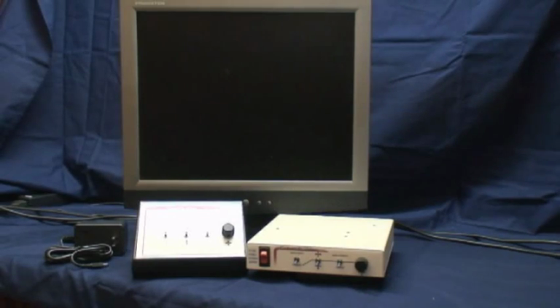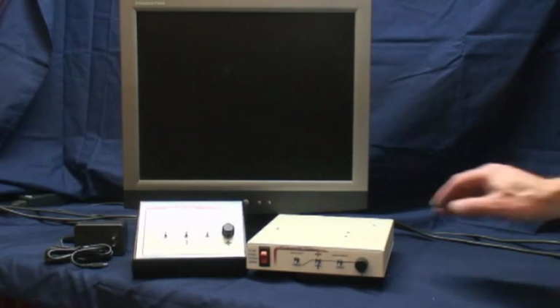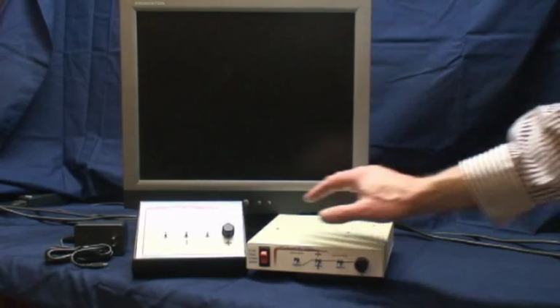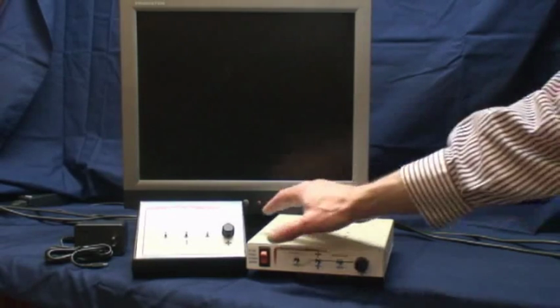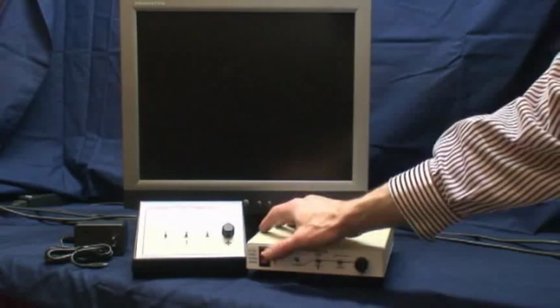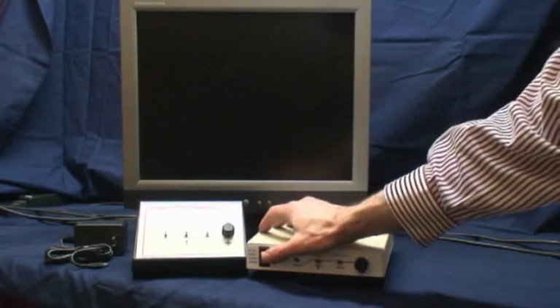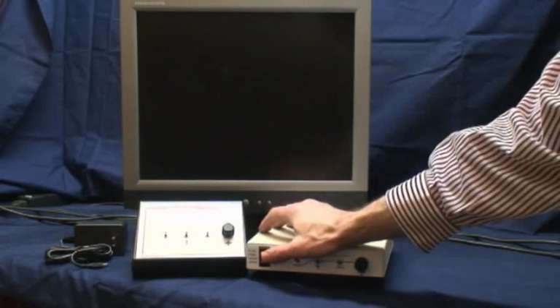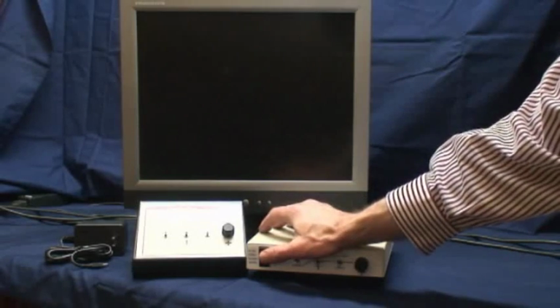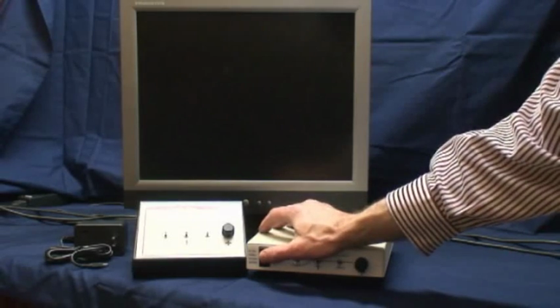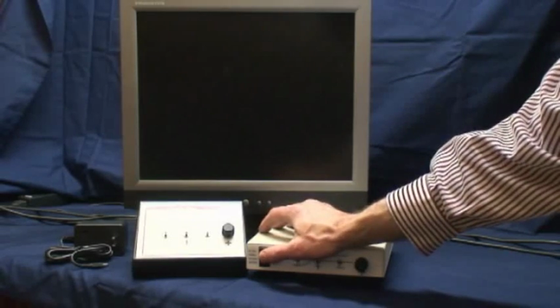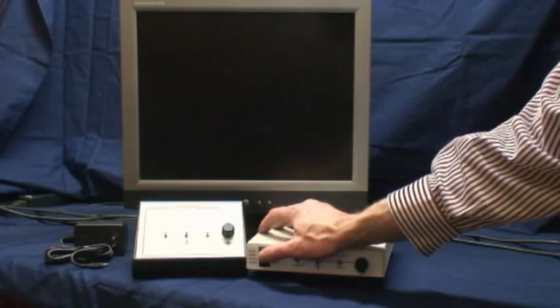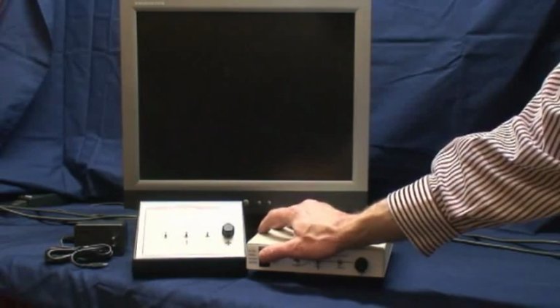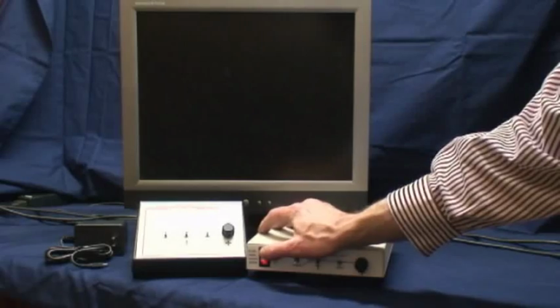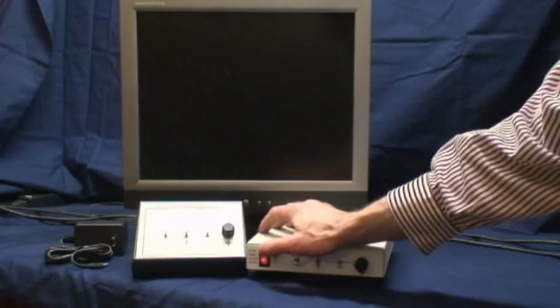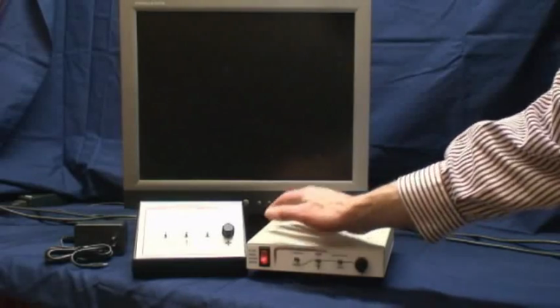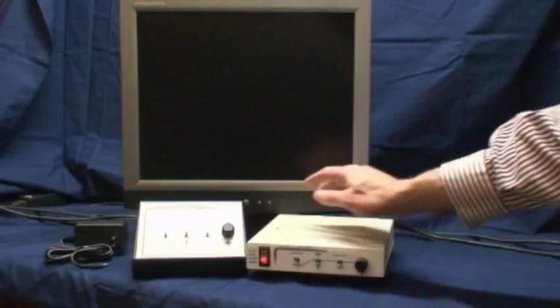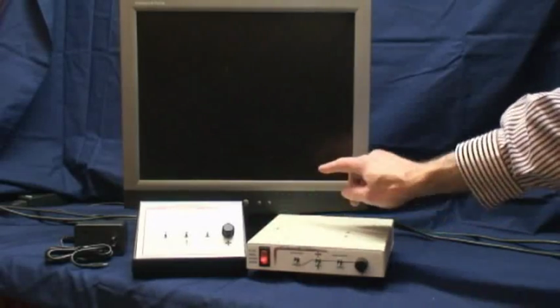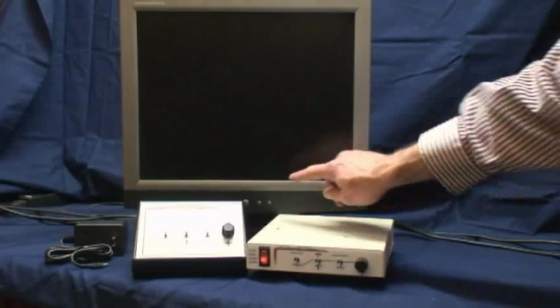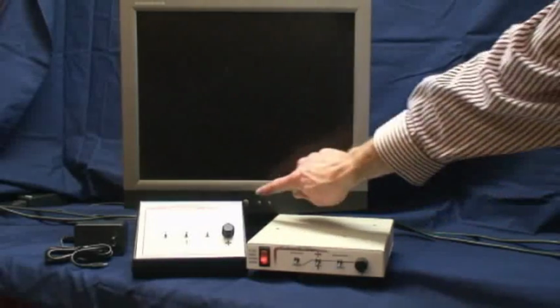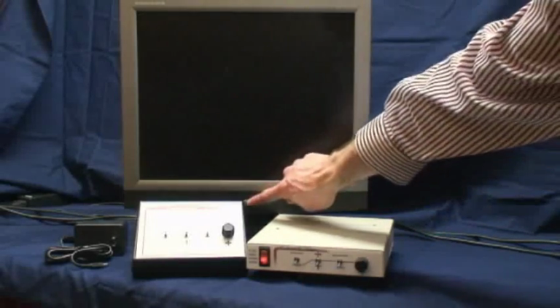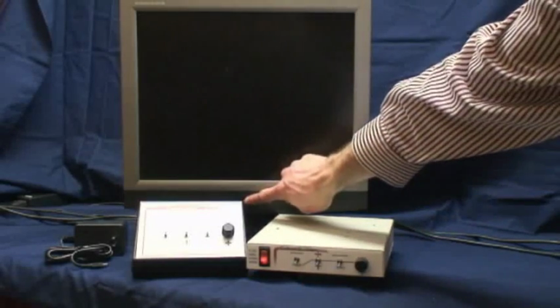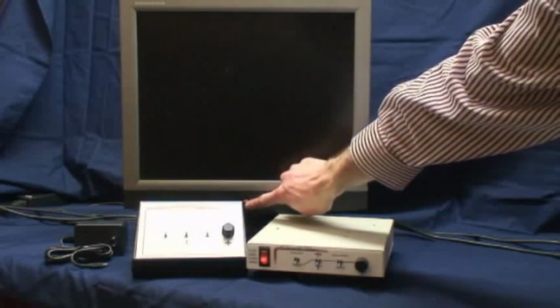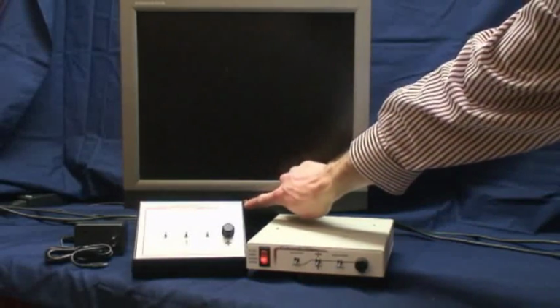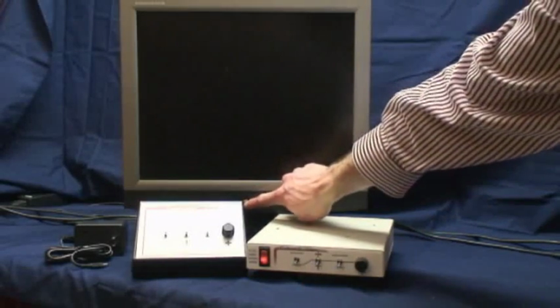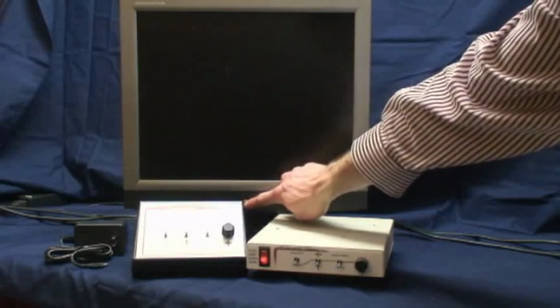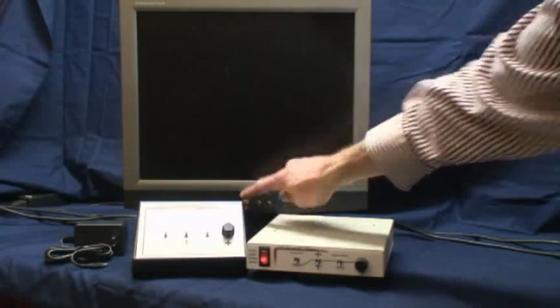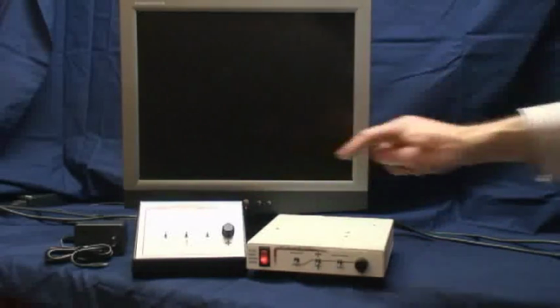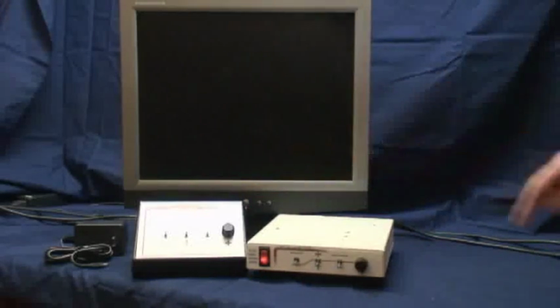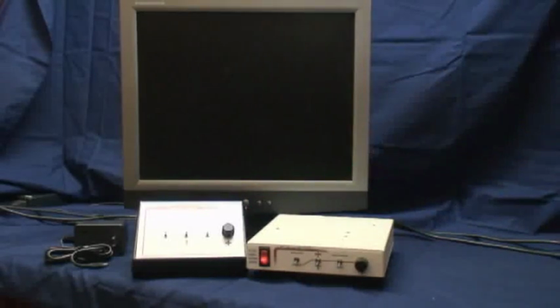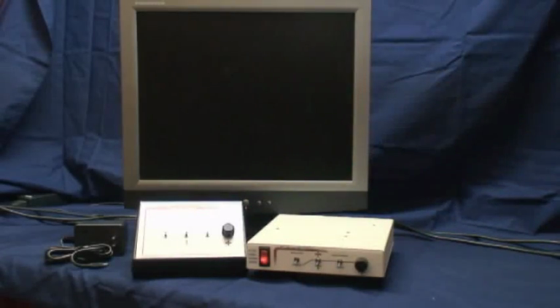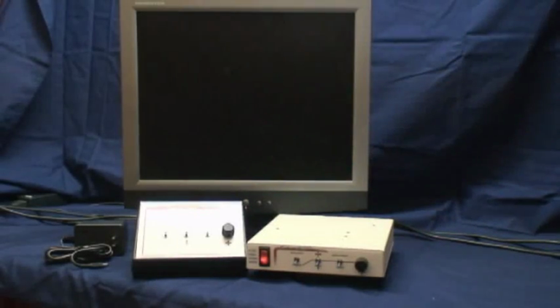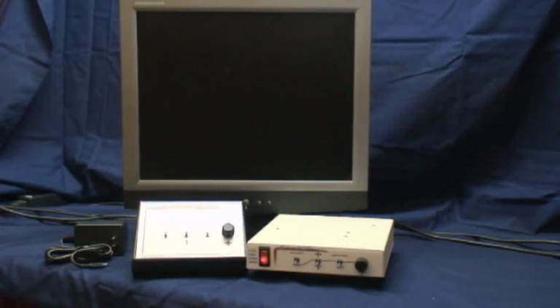Power up your video sources and then power up the screen splitter and monitor. Set the controls as desired.